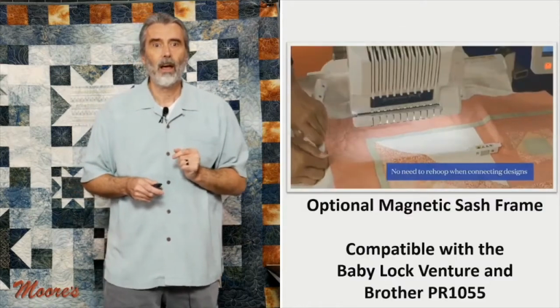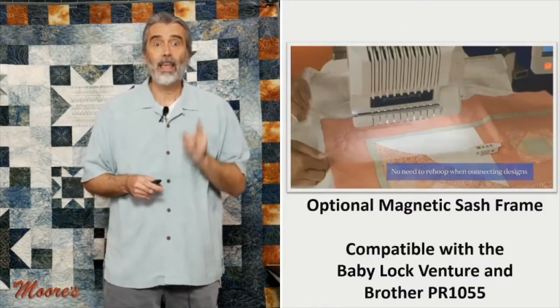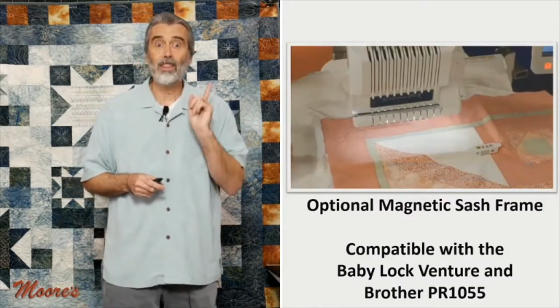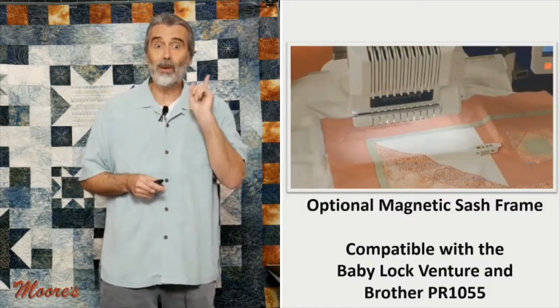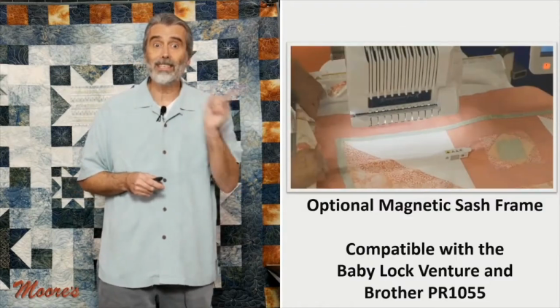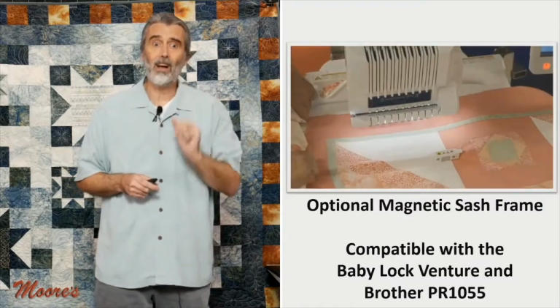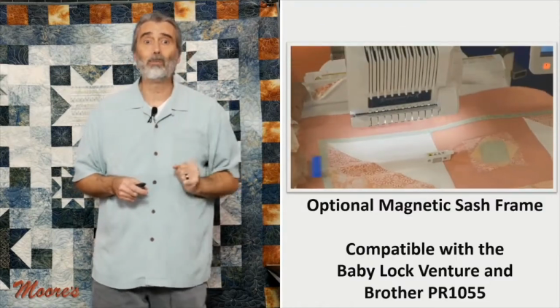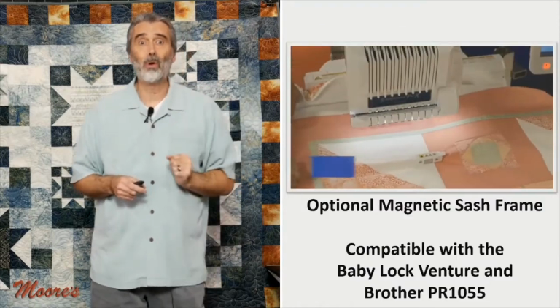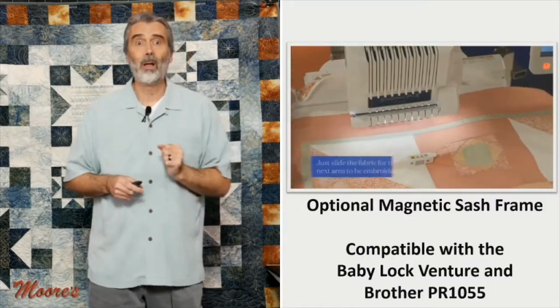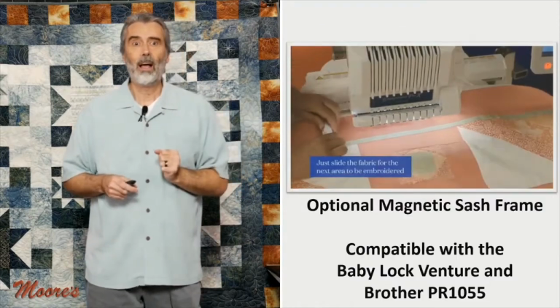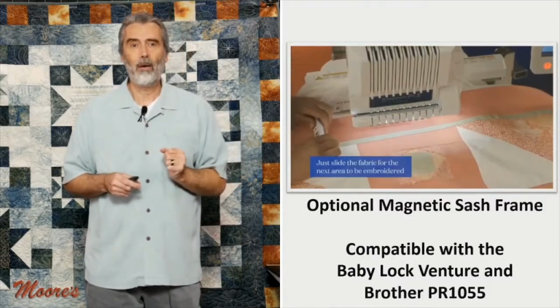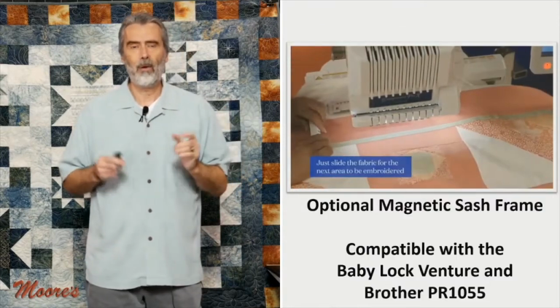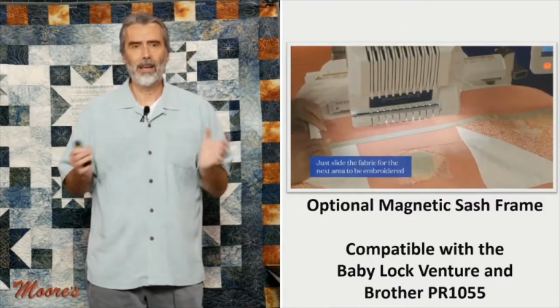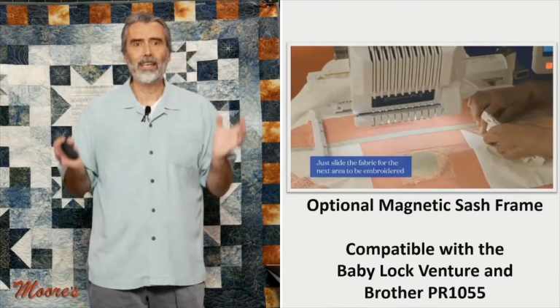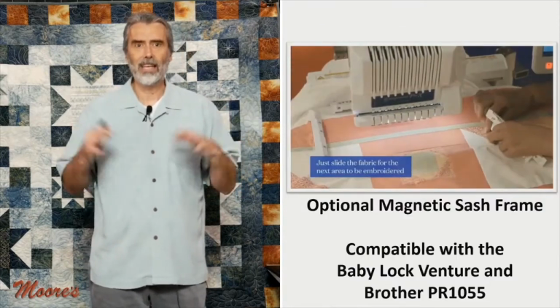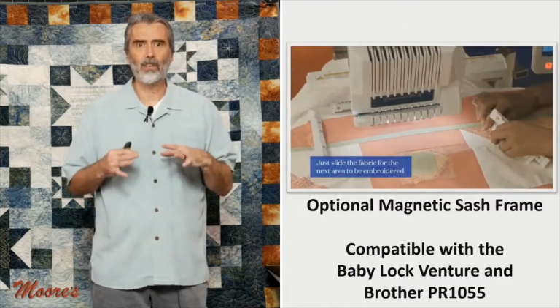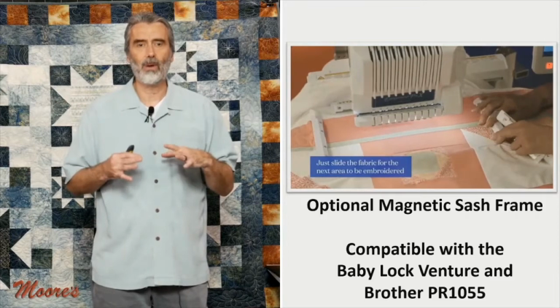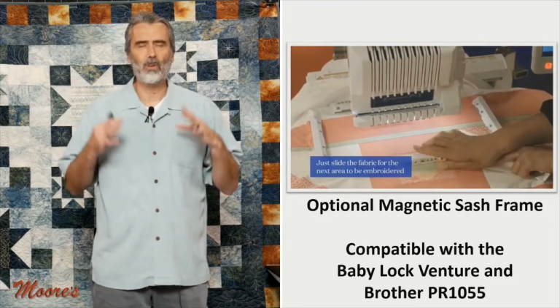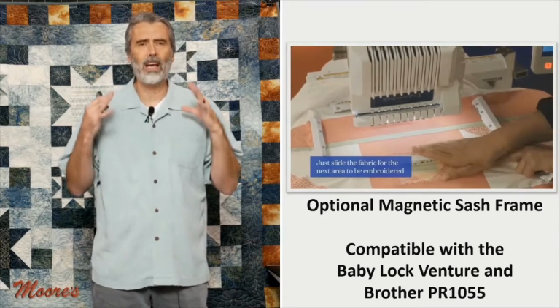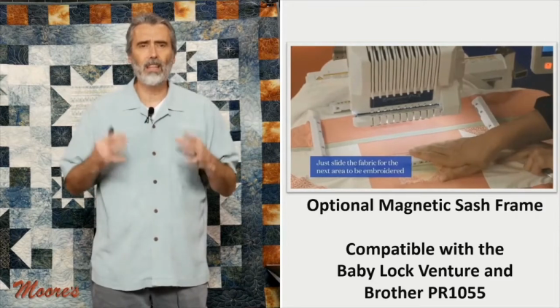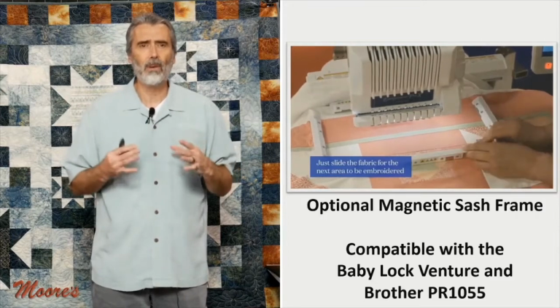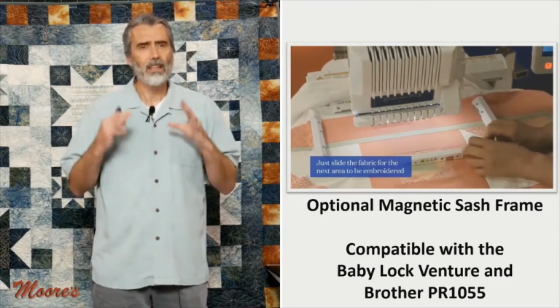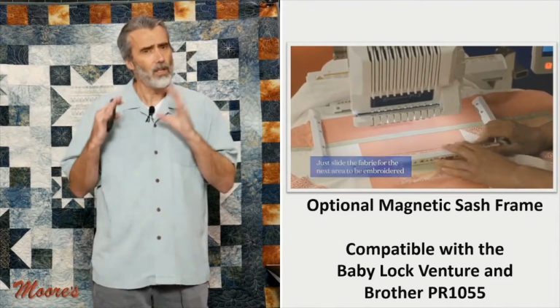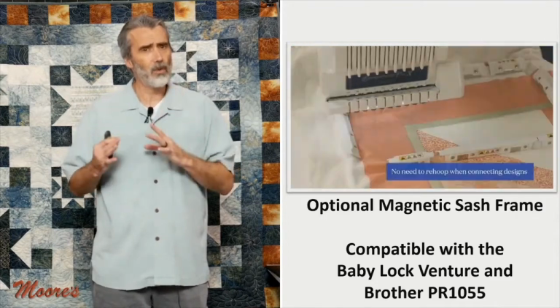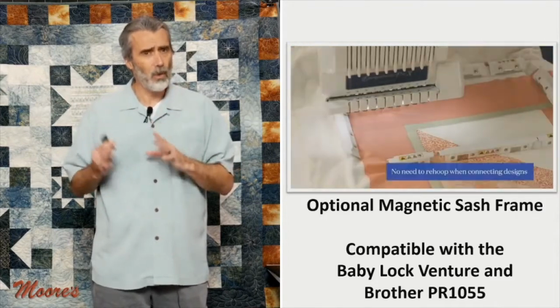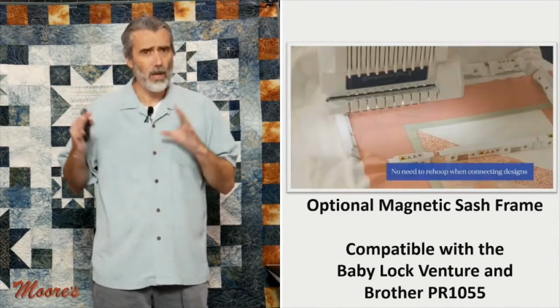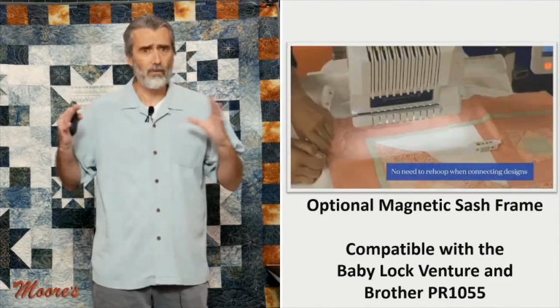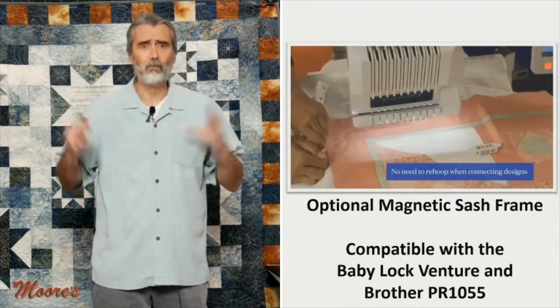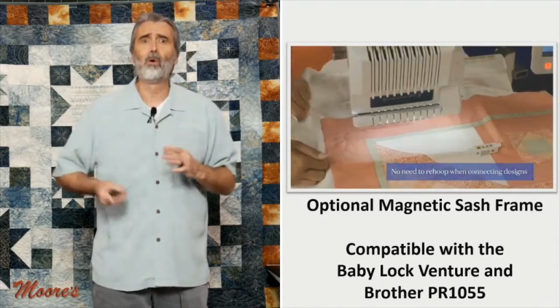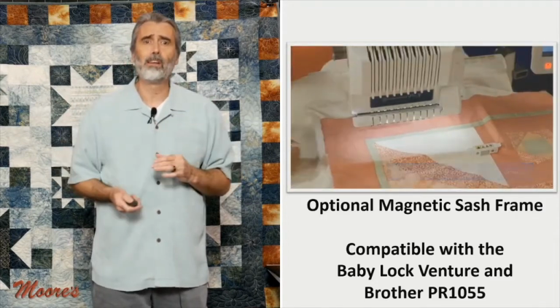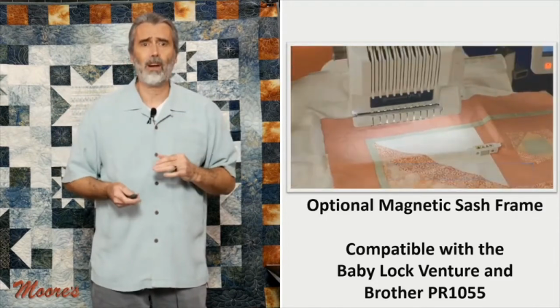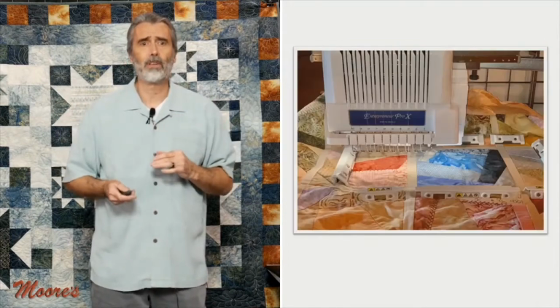Part of what Kathy was showing you was placing and doing continuous embroidery. This has a true IQ technology, where it looks exactly at the quilt and you can position your embroidery exactly where you want it in real life. There is also that optional magnetic sashing frame, which I love — not just for quilts, but for bulky fabrics.